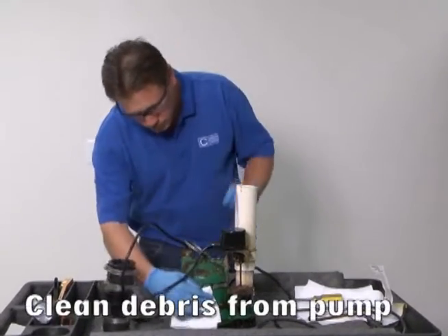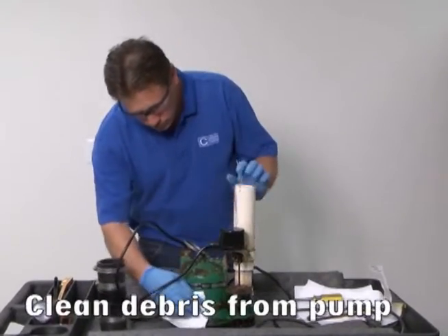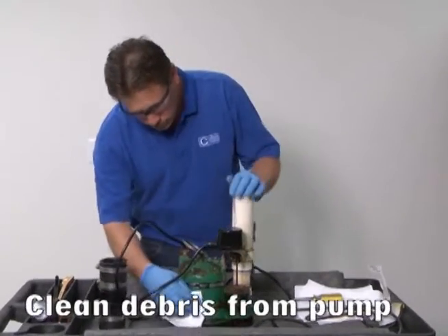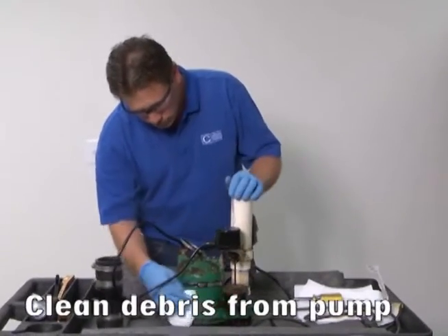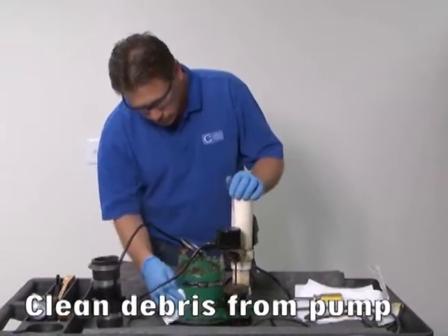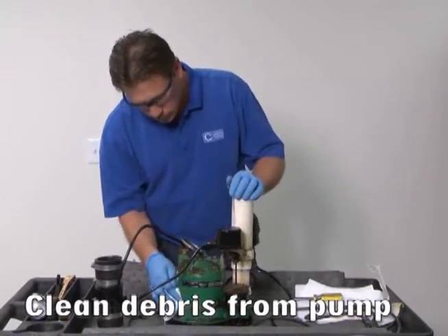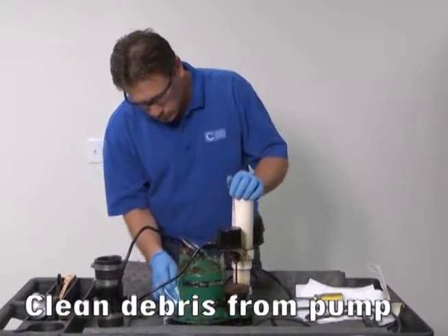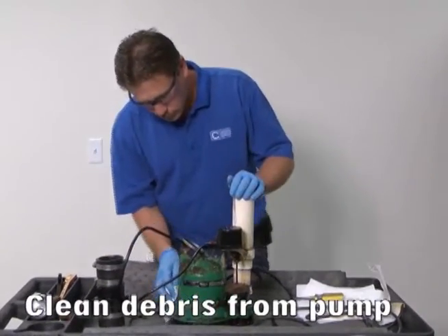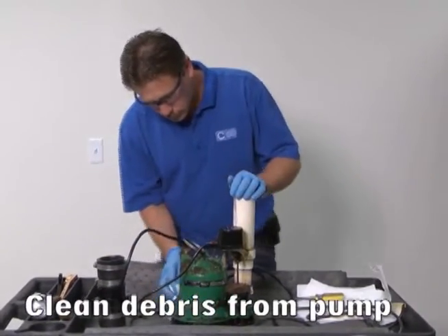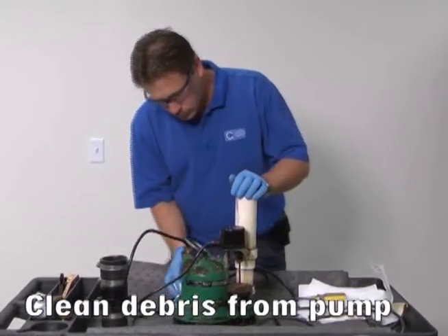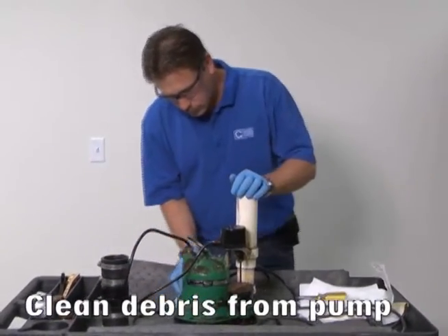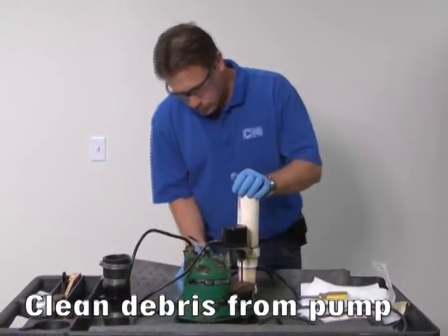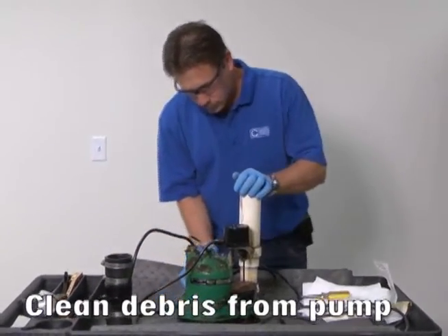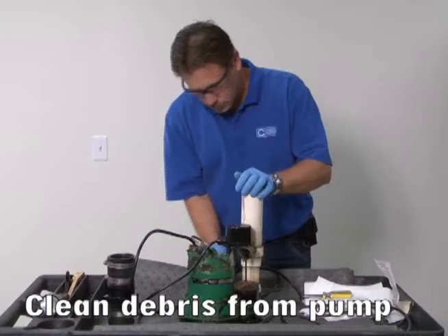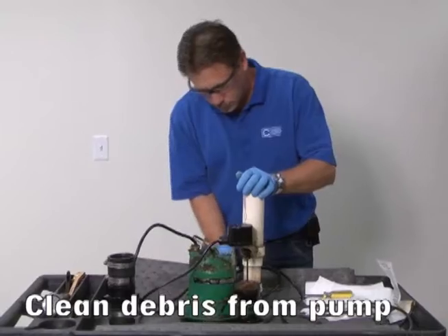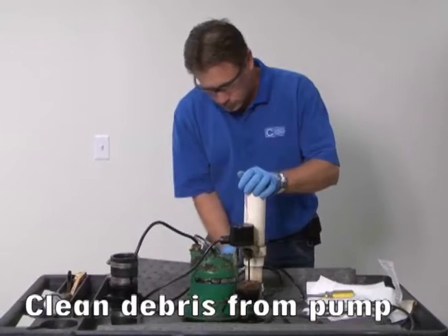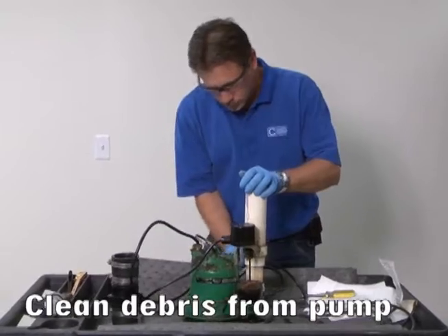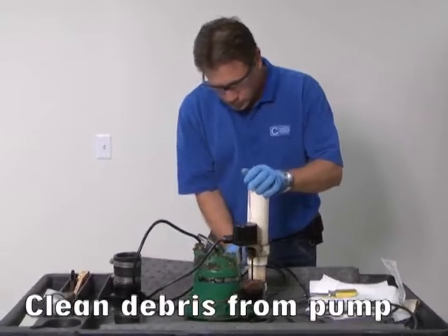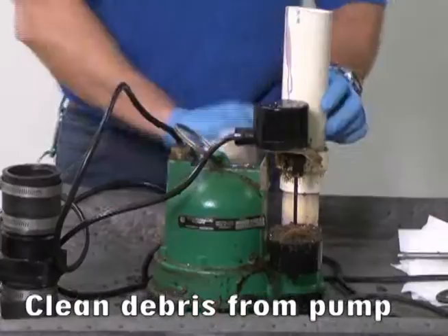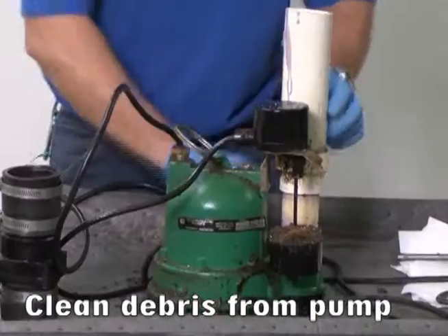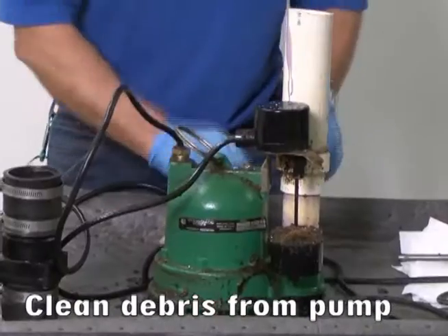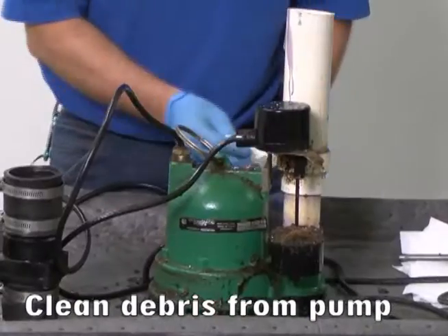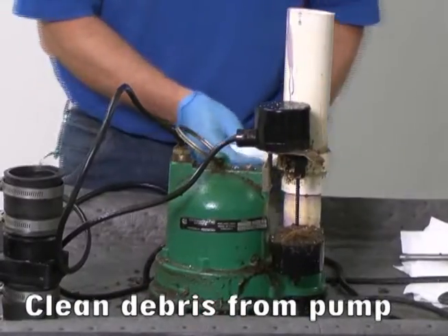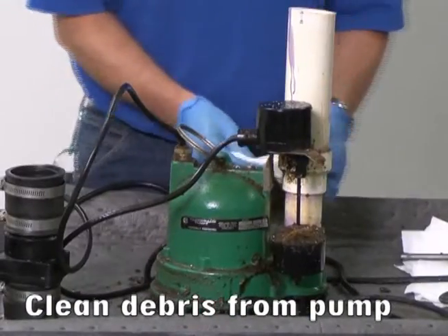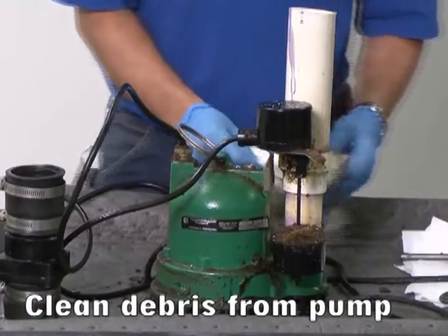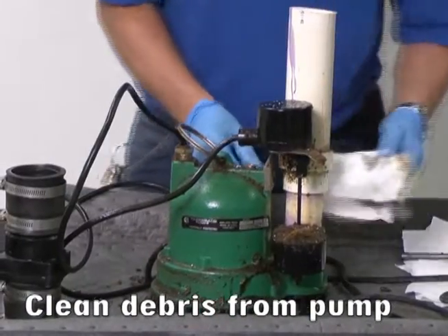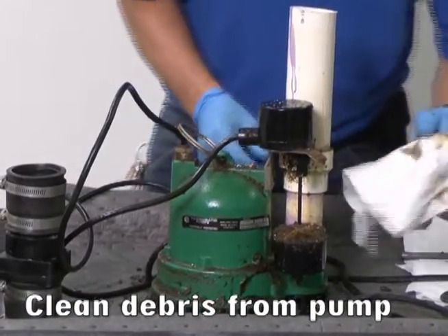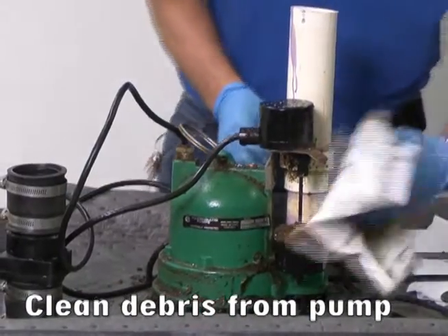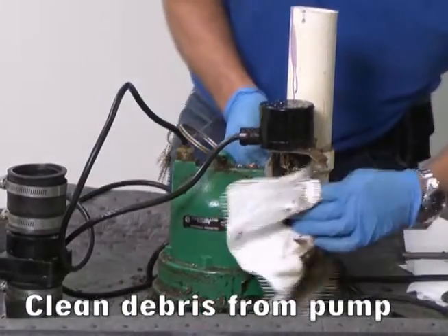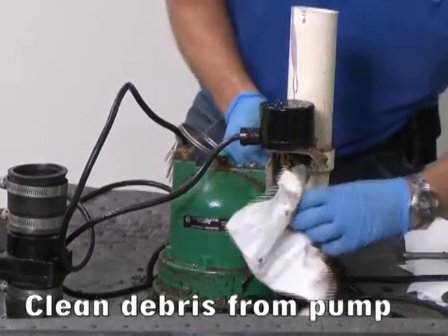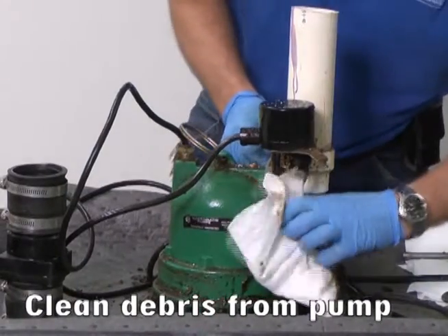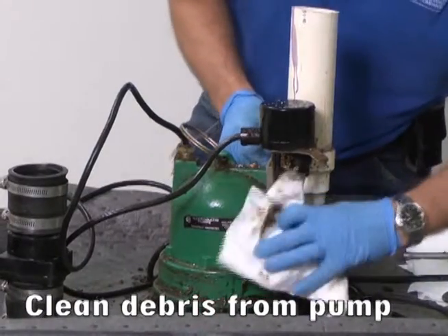Next, clean debris from the exterior of the pump. A garden hose can also be used to clean the pump.